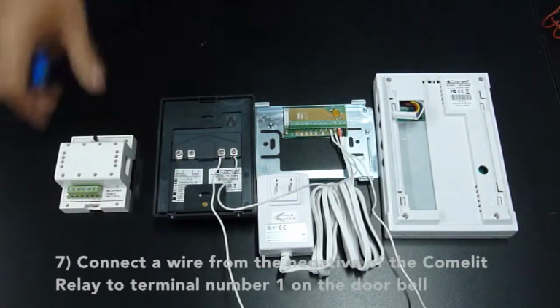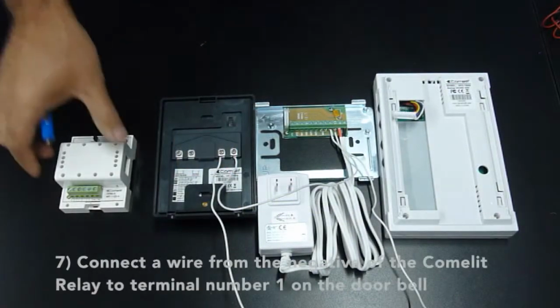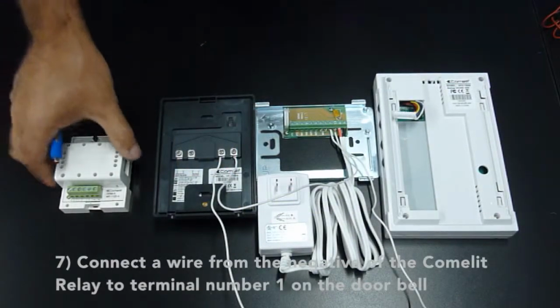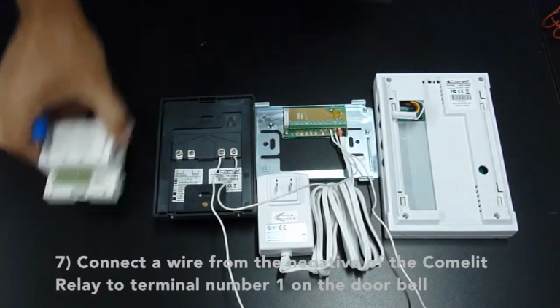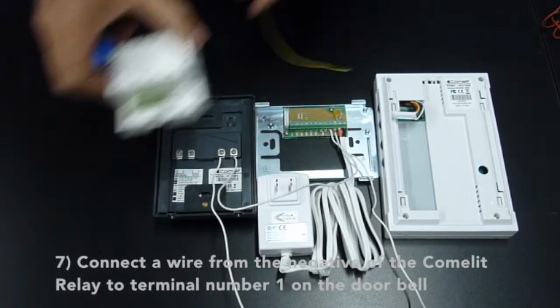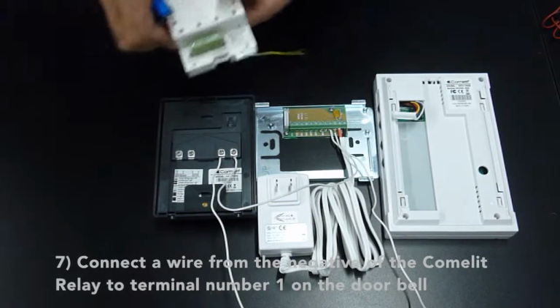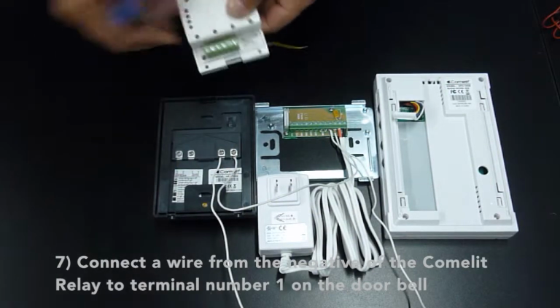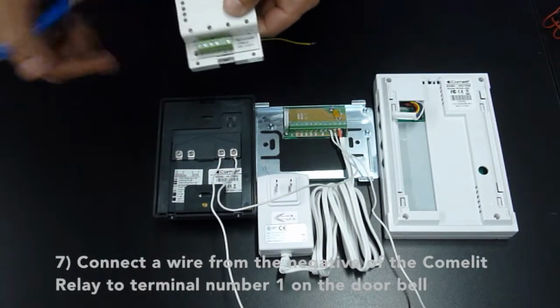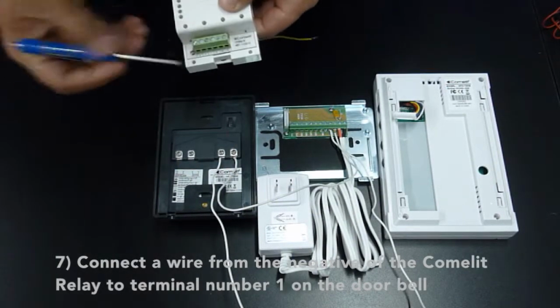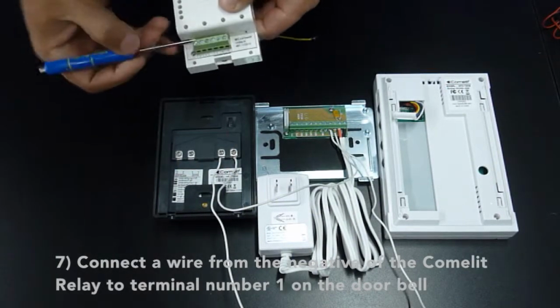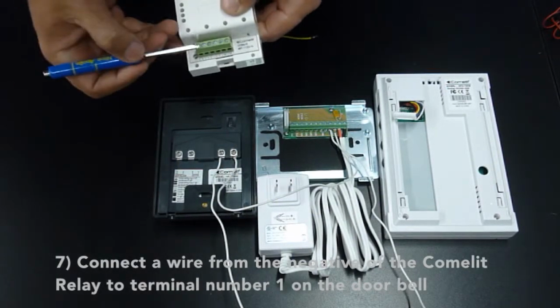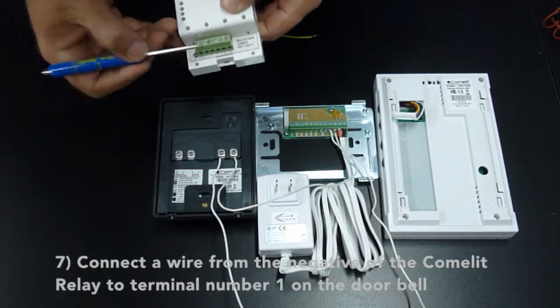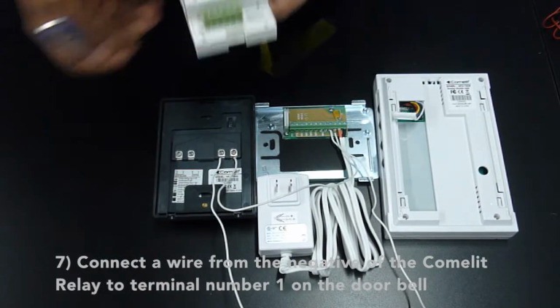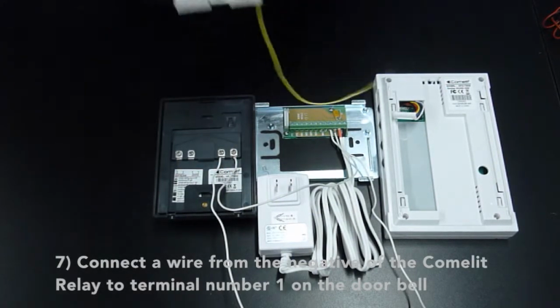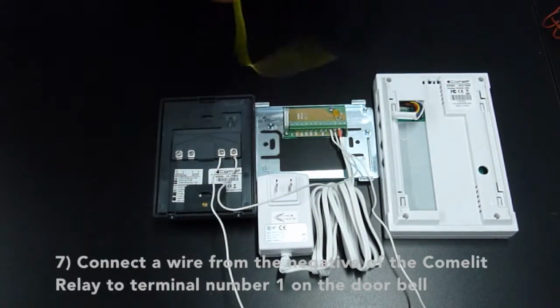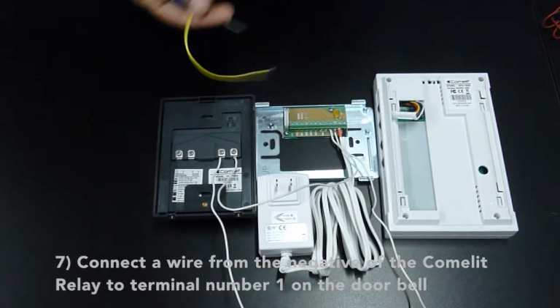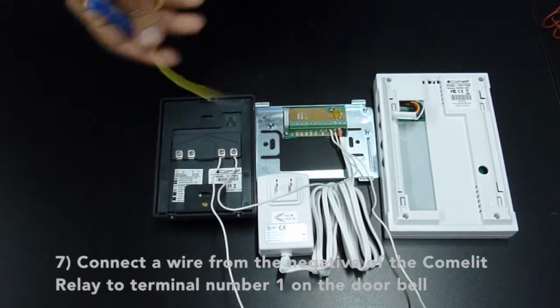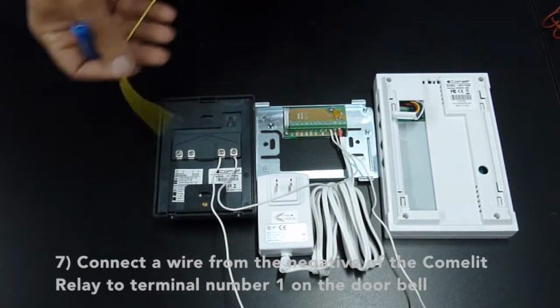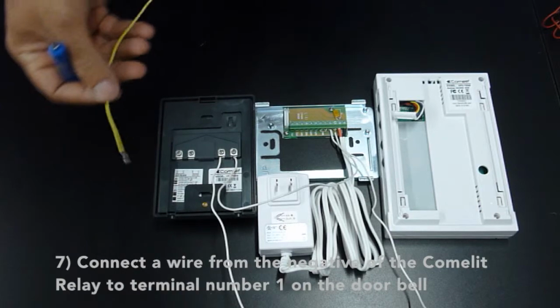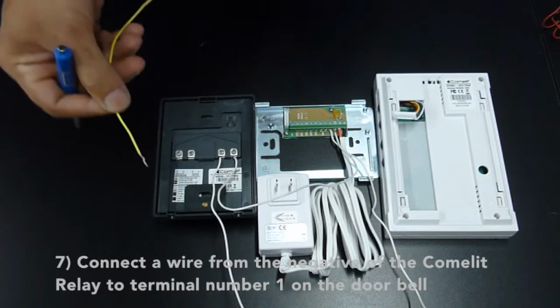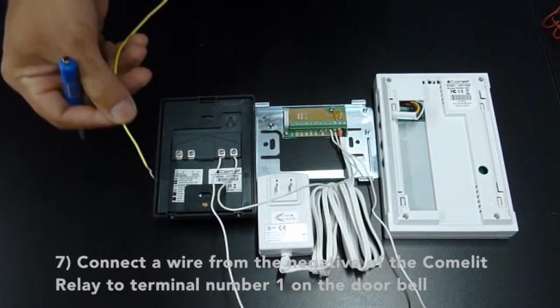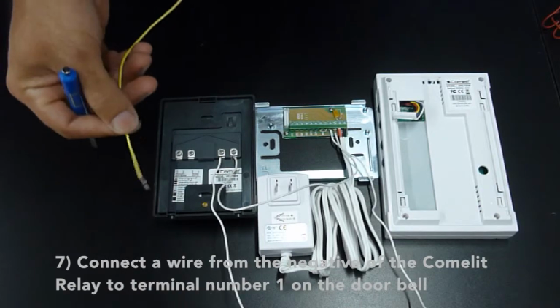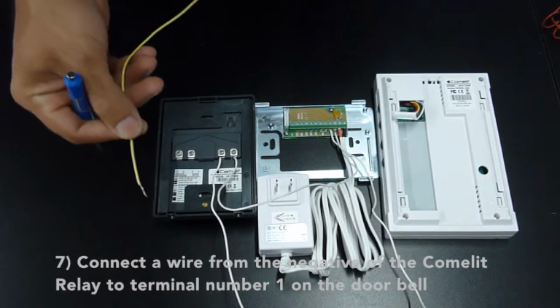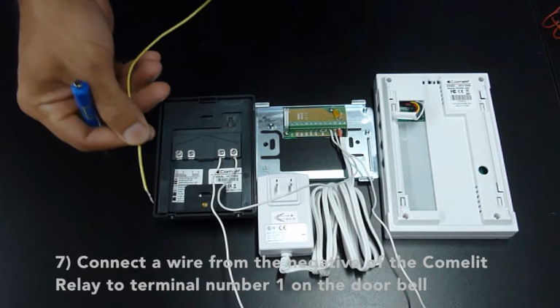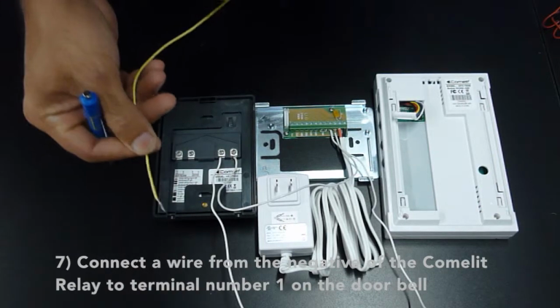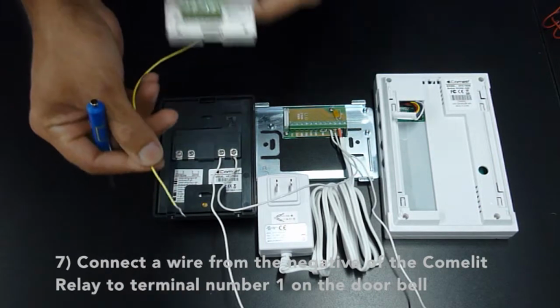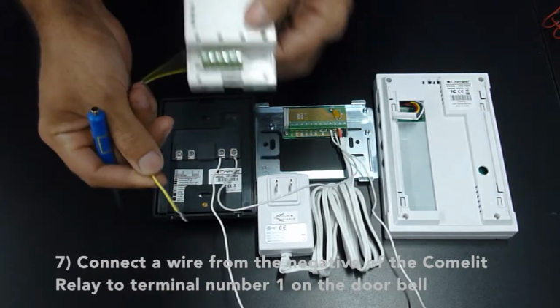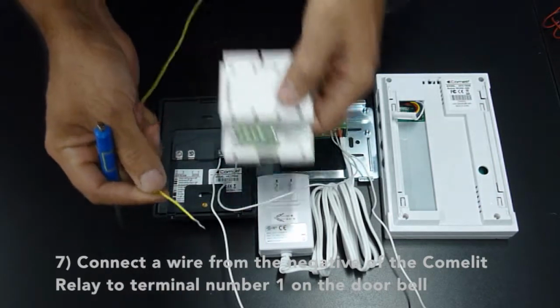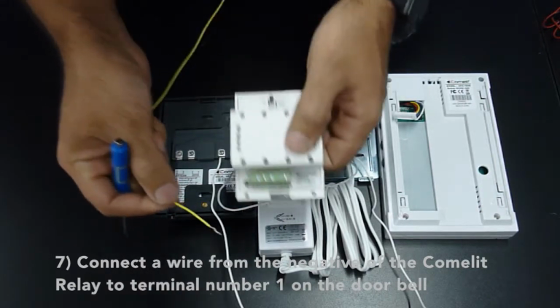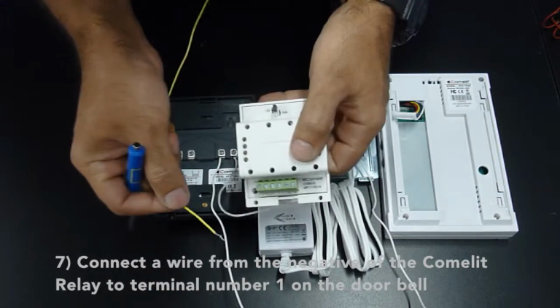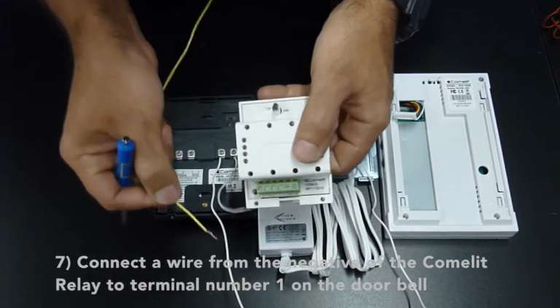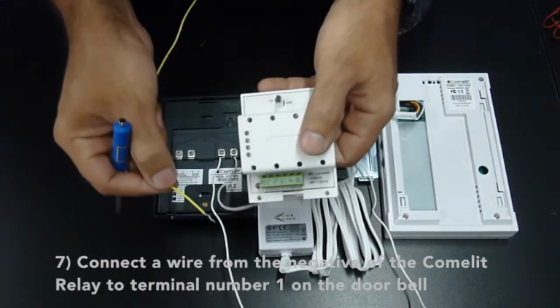Connect the wire from the negative of the Comlite relay to terminal 1 on the doorbell.